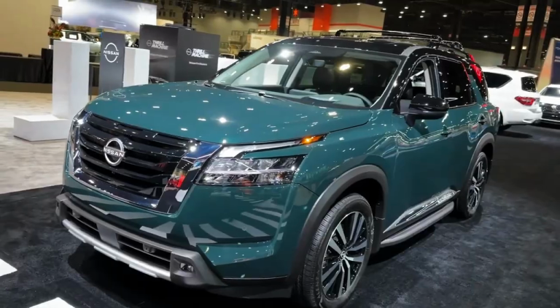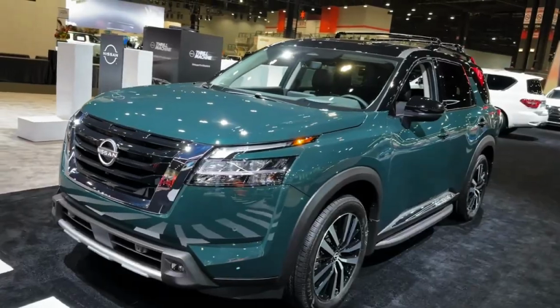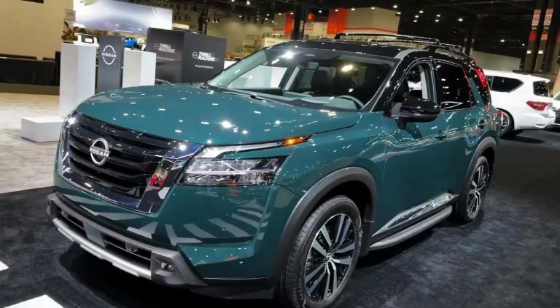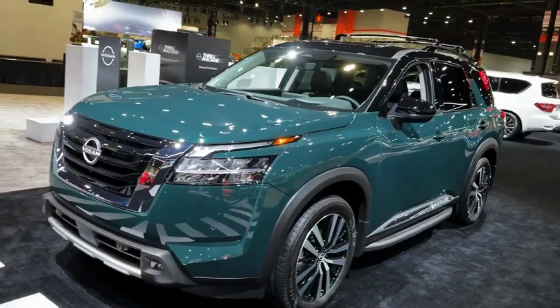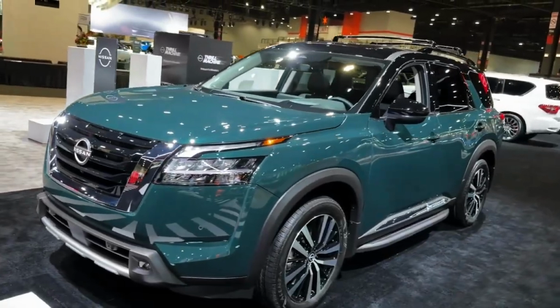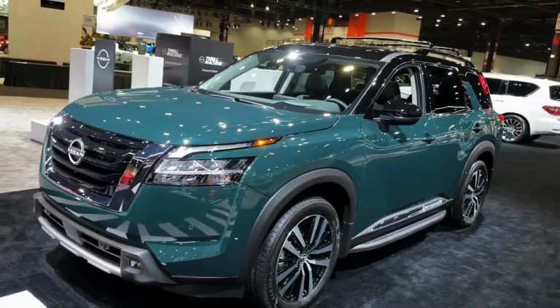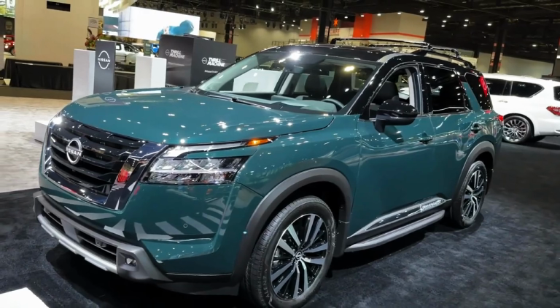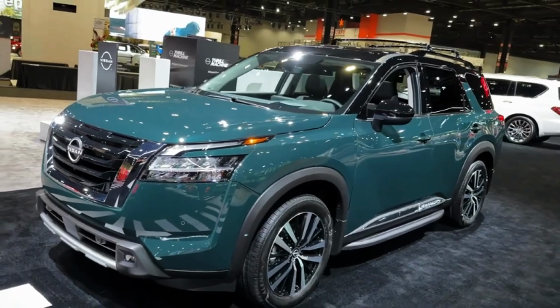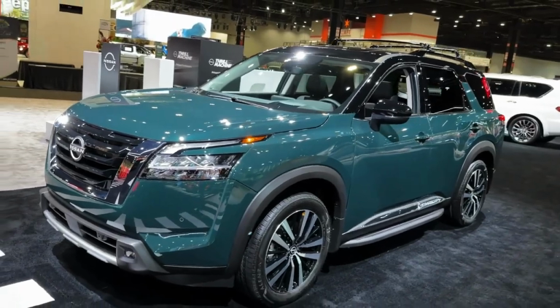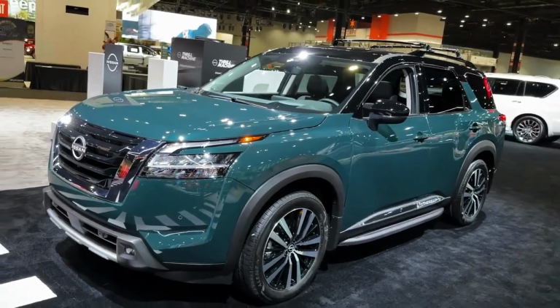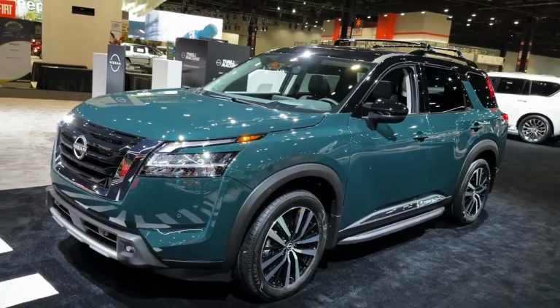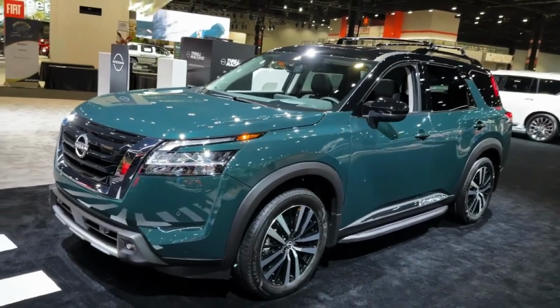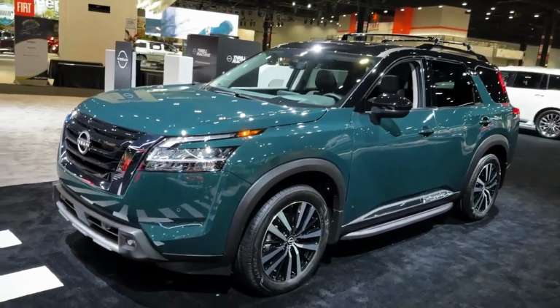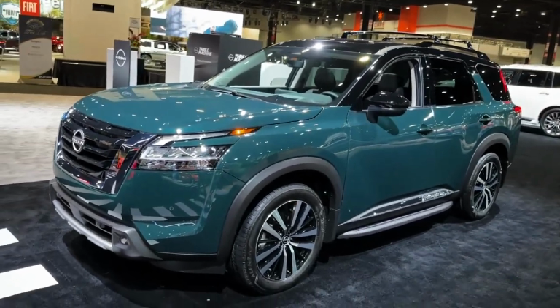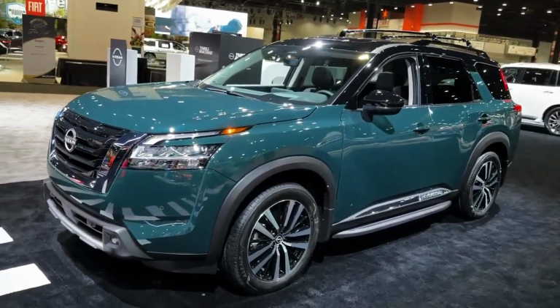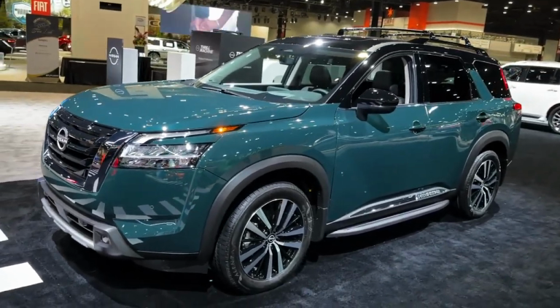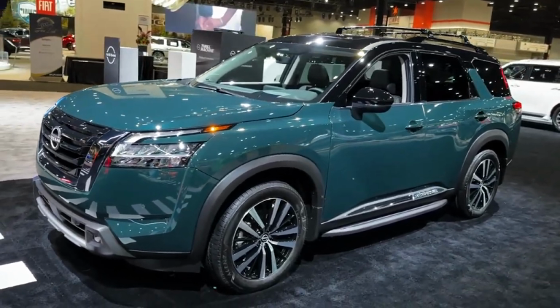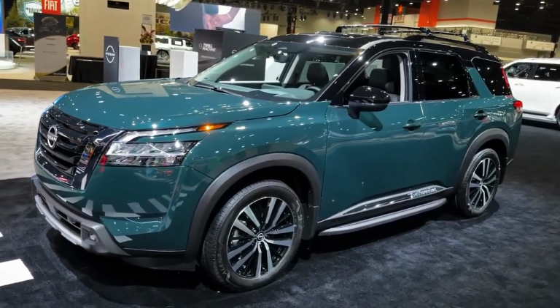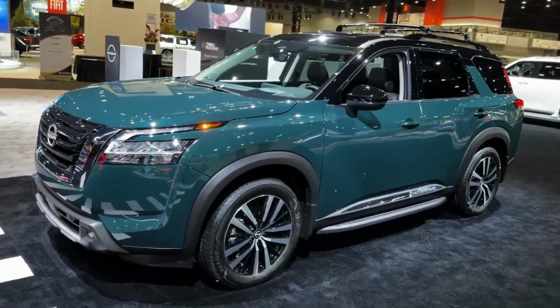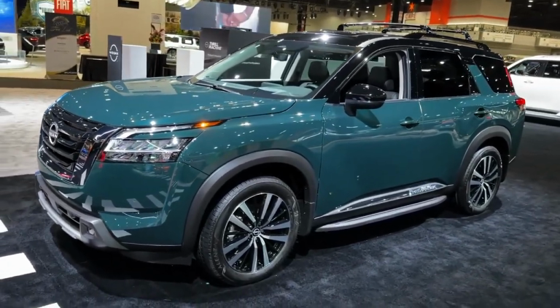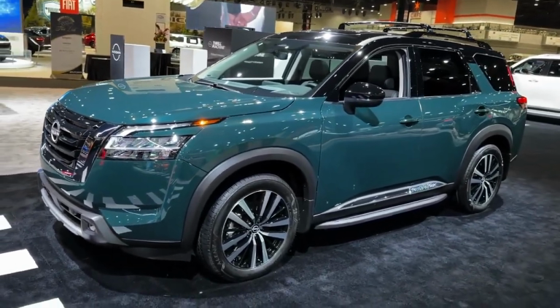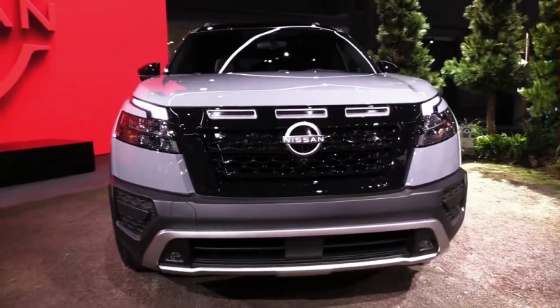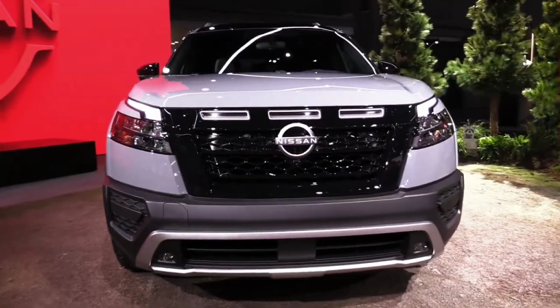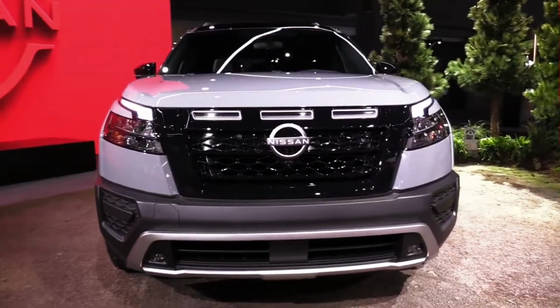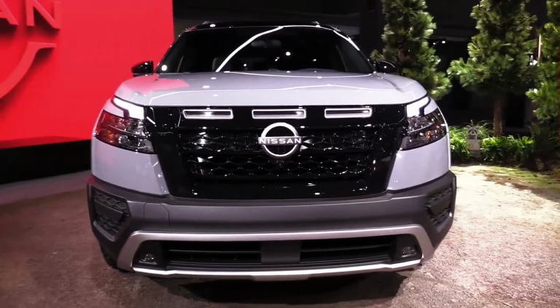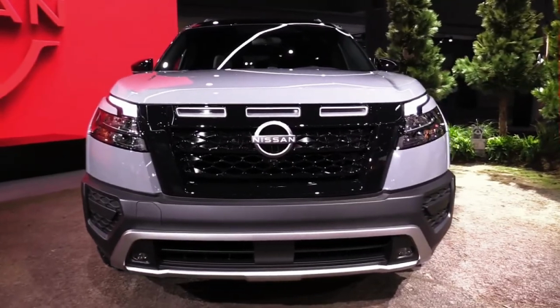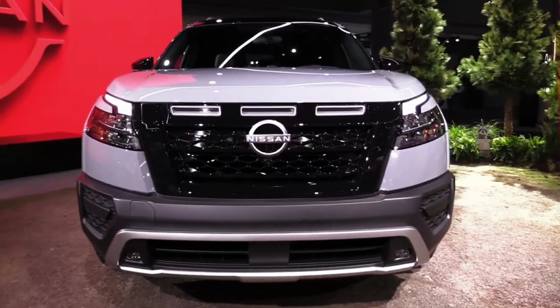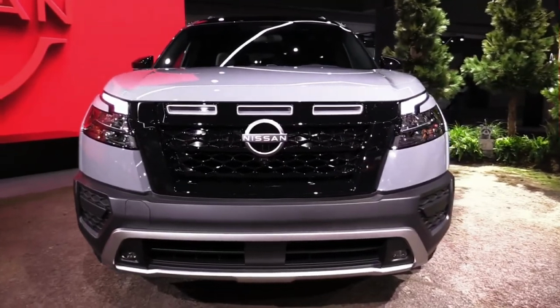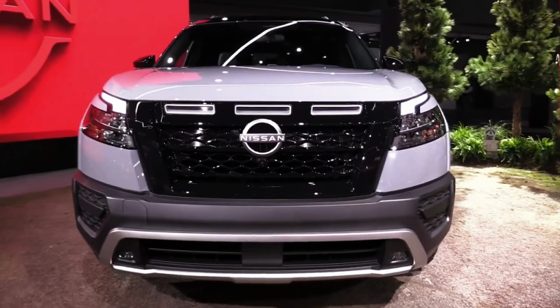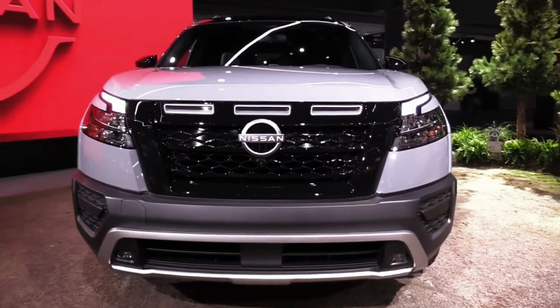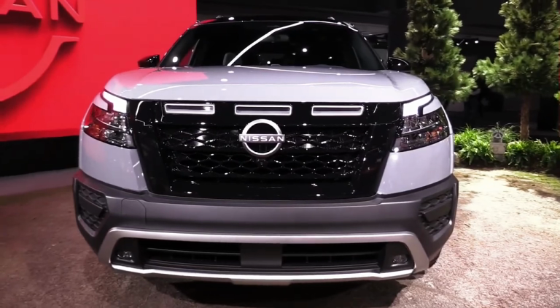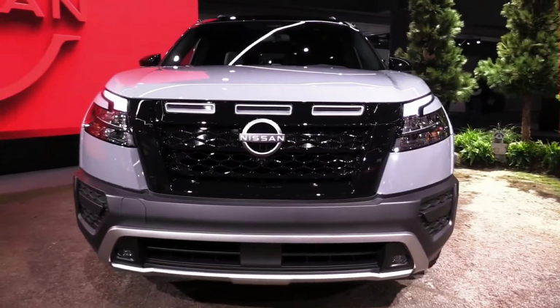A V6 engine is mated to an eight-speed automatic transmission in front-wheel drive. All-wheel drive is optional and gives the Pathfinder some off-road capability, although it won't touch a Jeep or a Bronco on the trail.